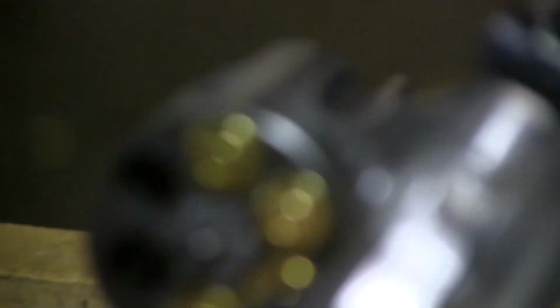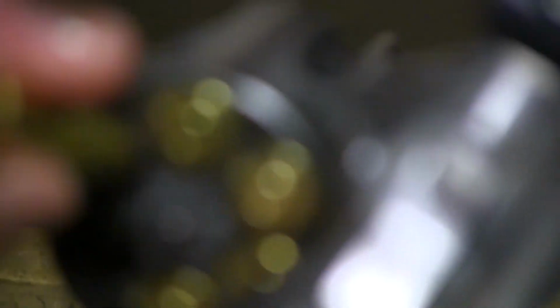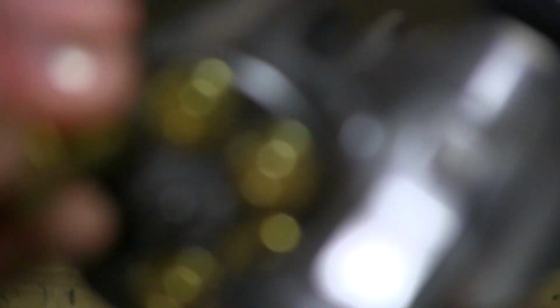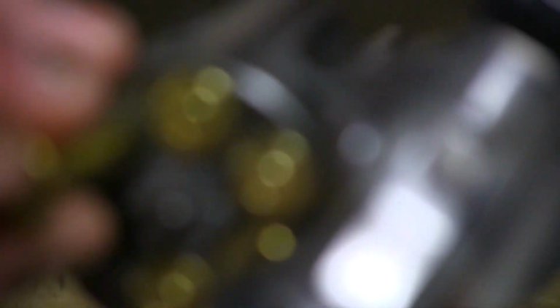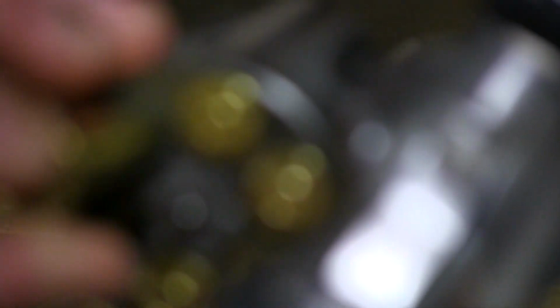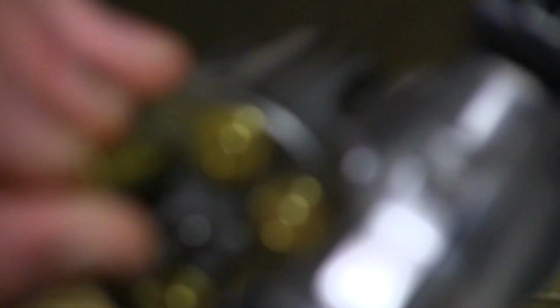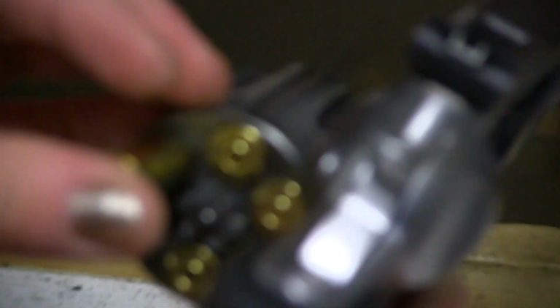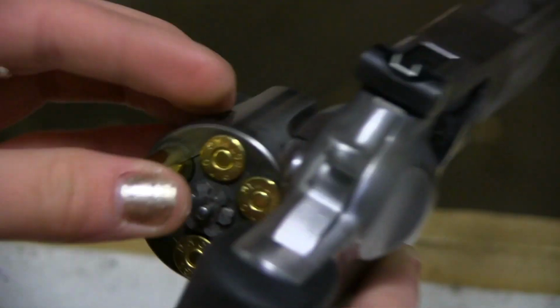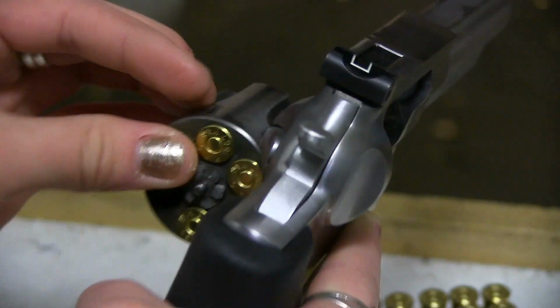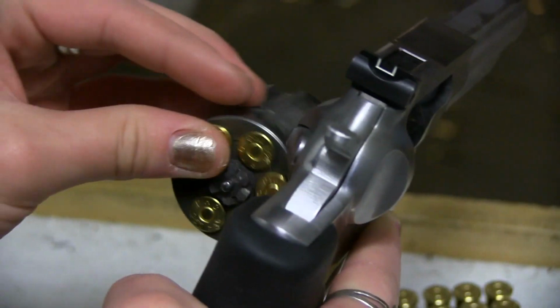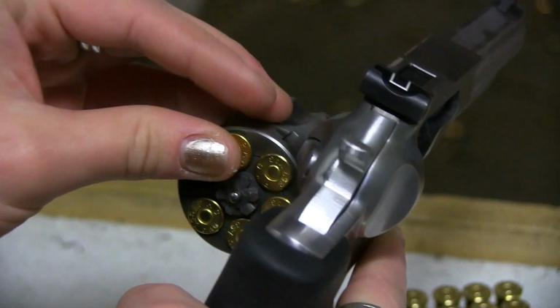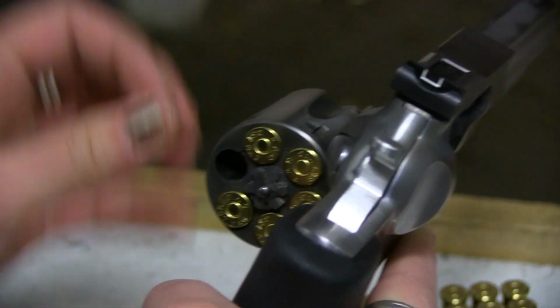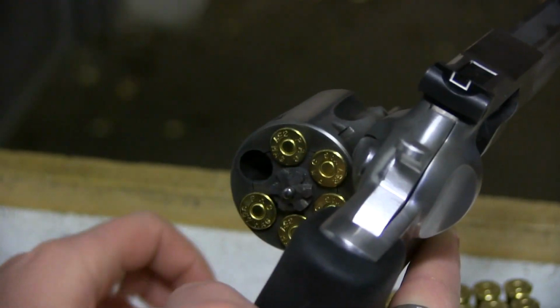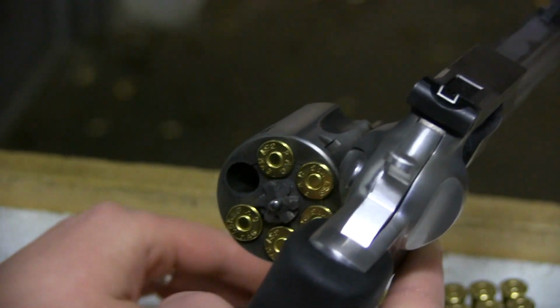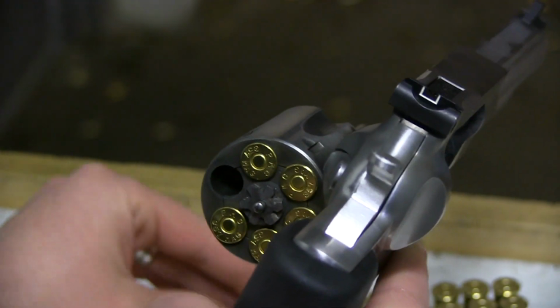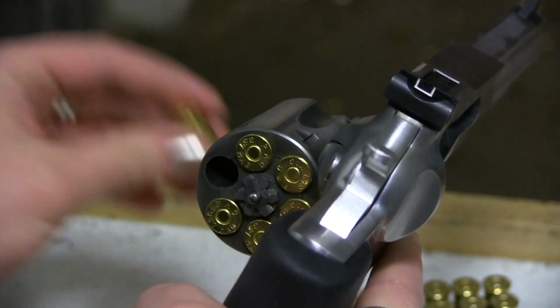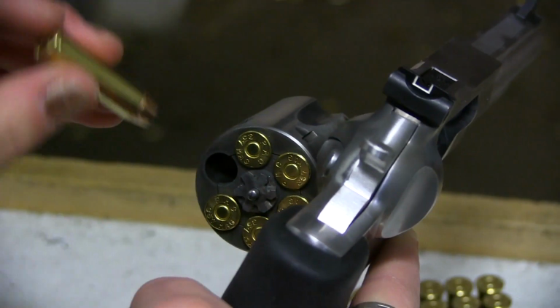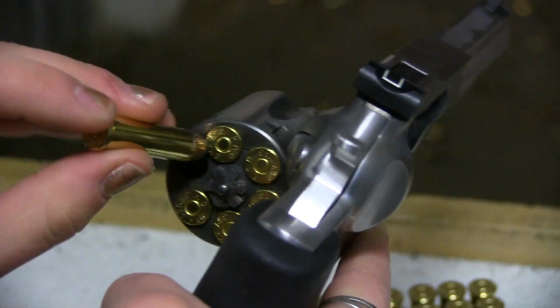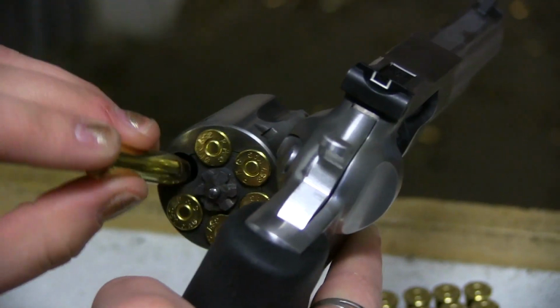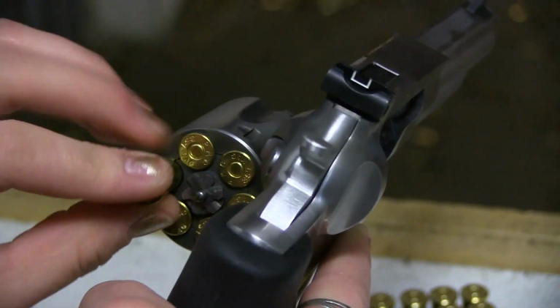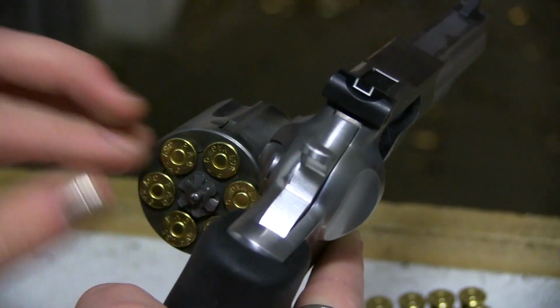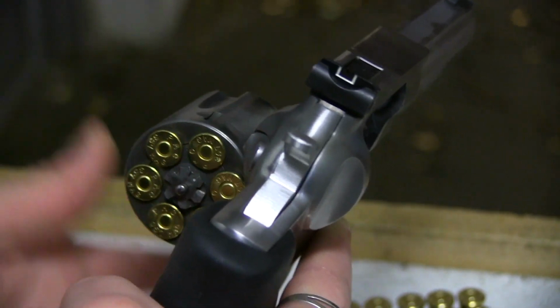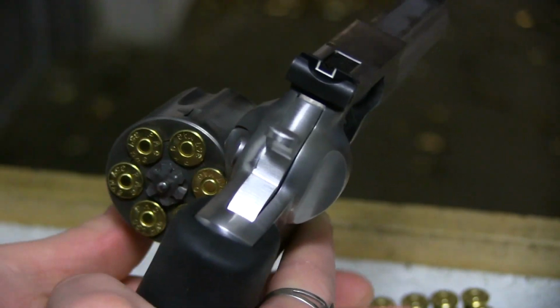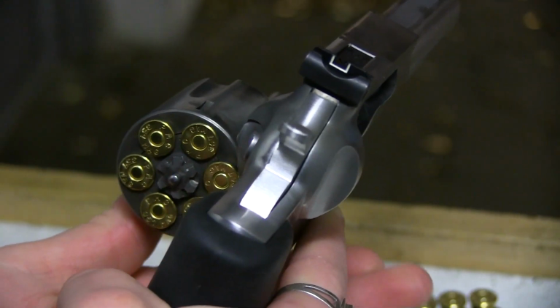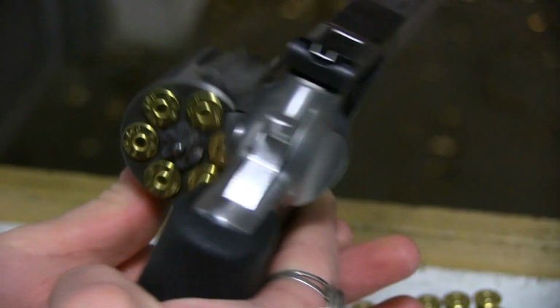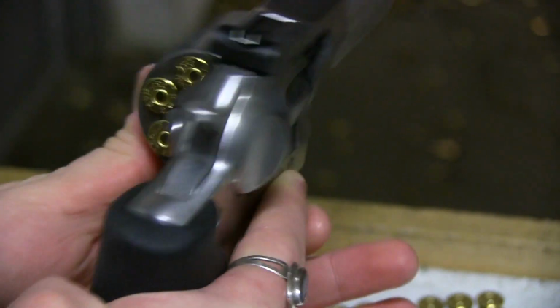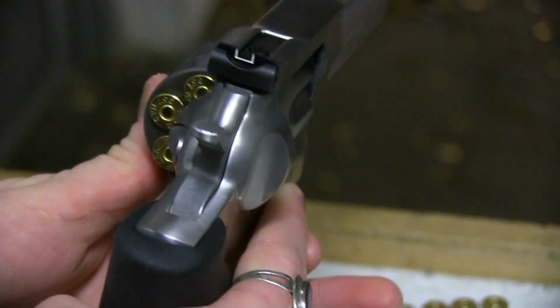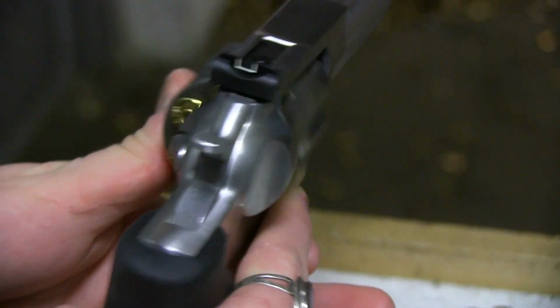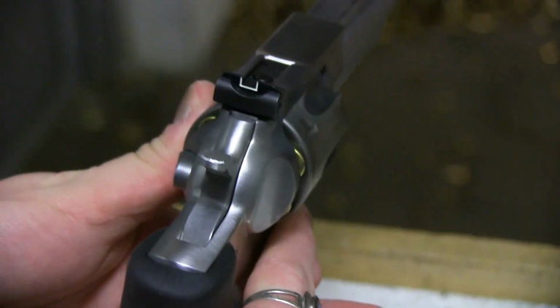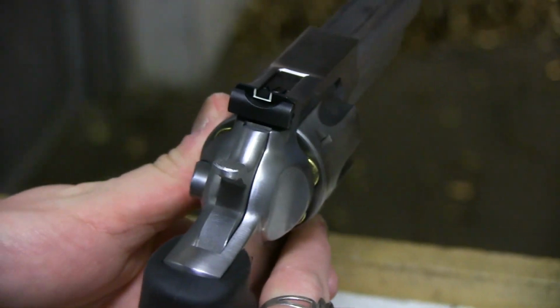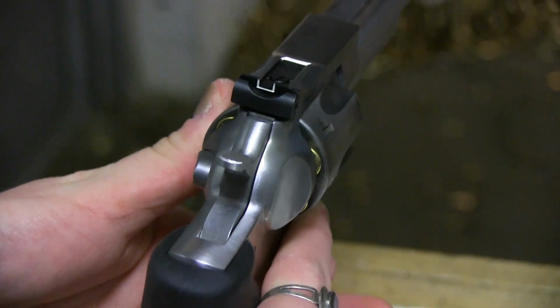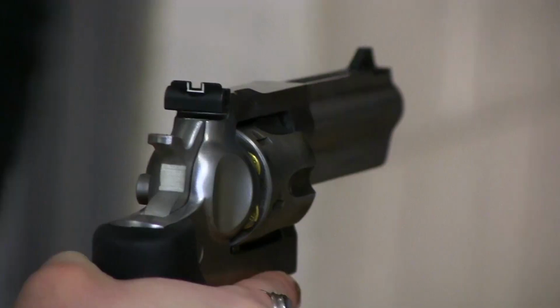Hey, this is Destiny from Fate of Destiny, and this is the Ruger GP100.